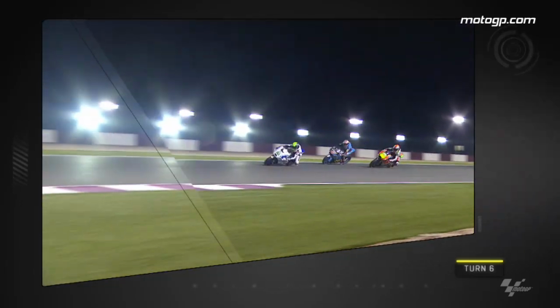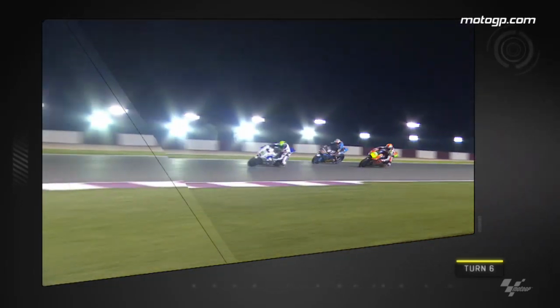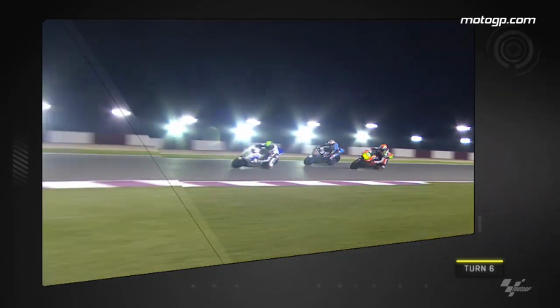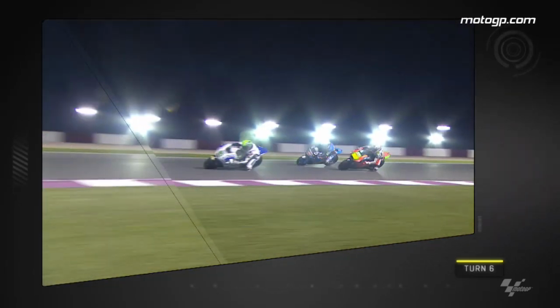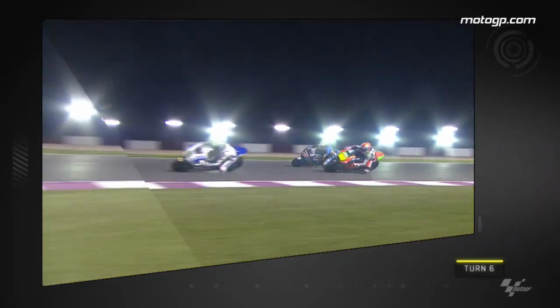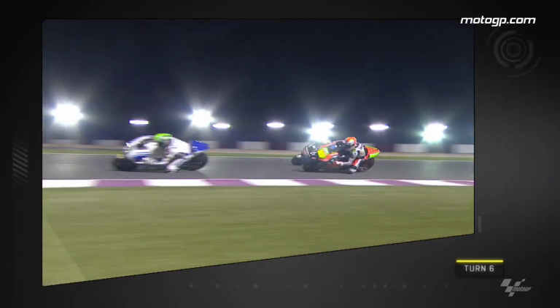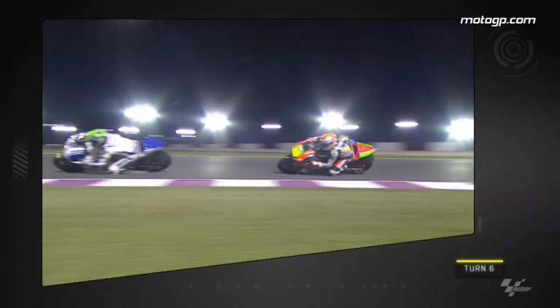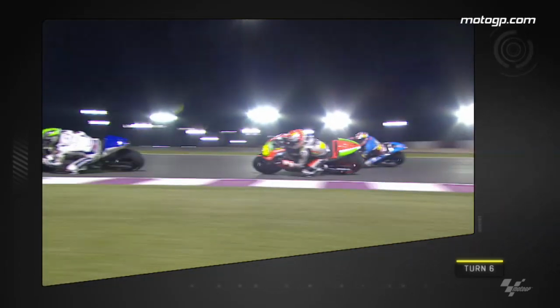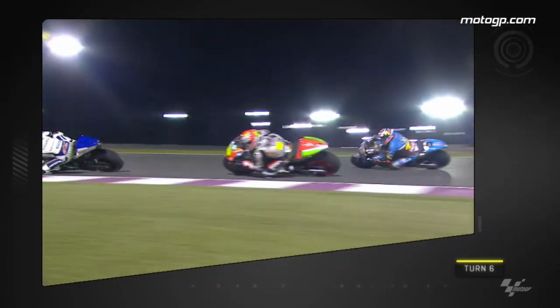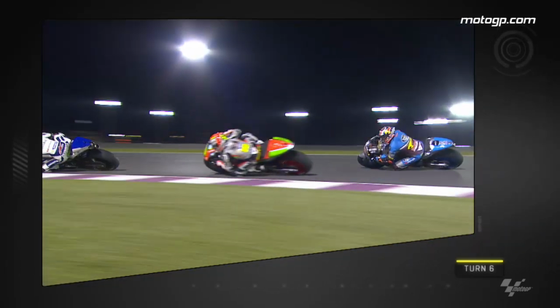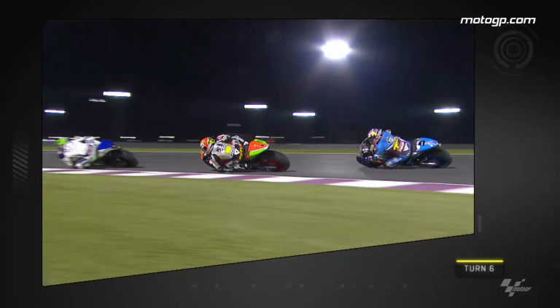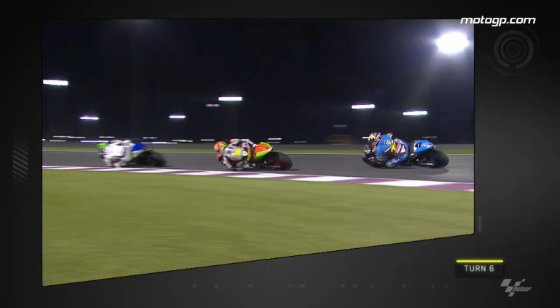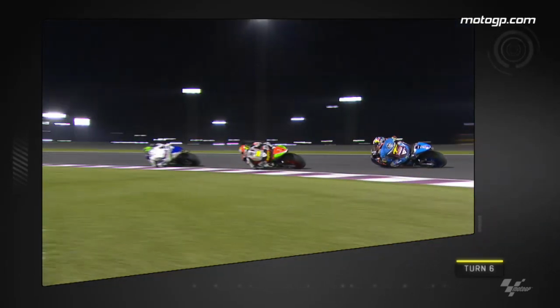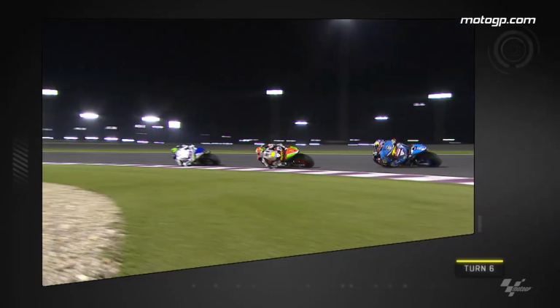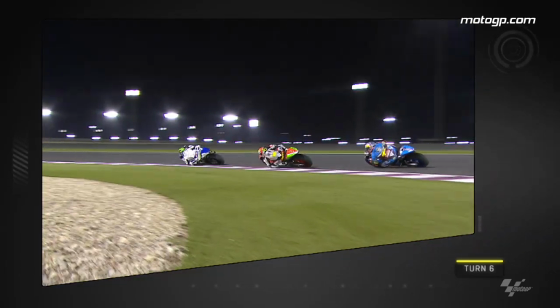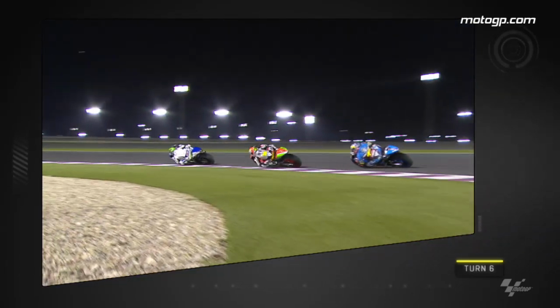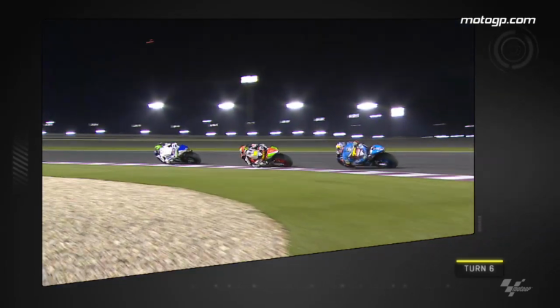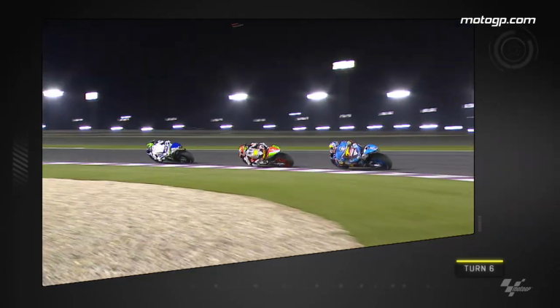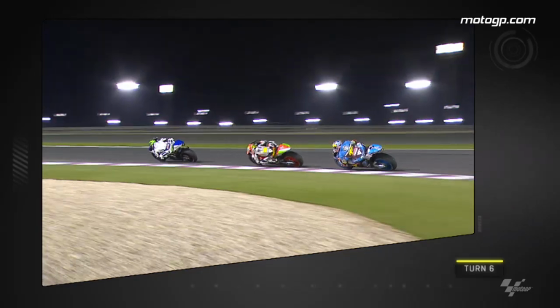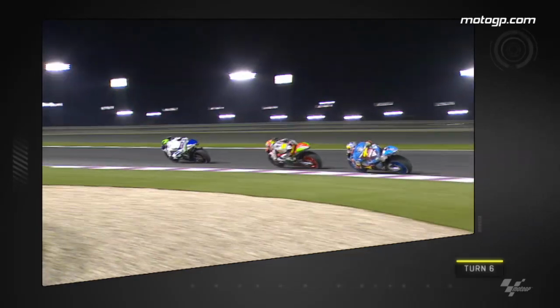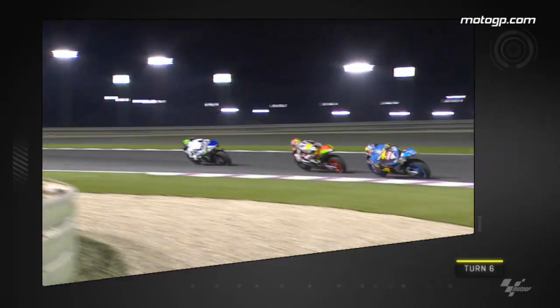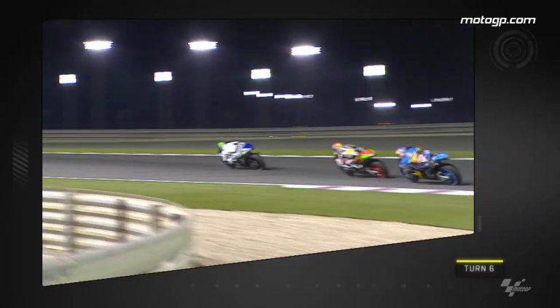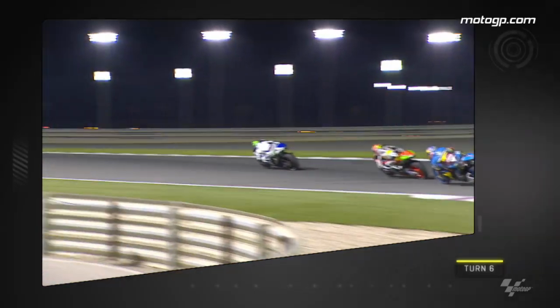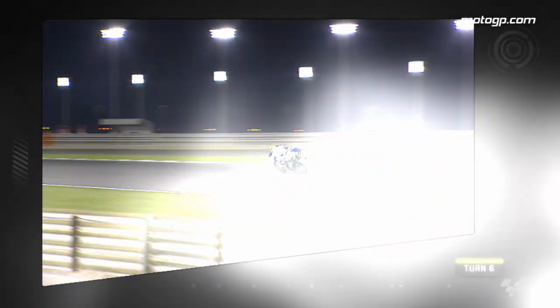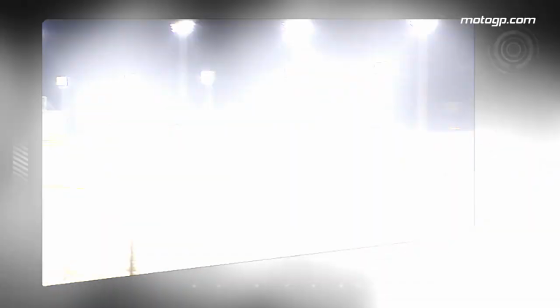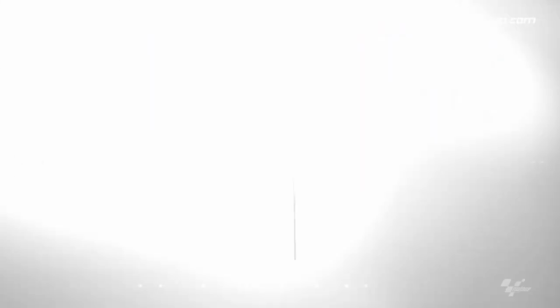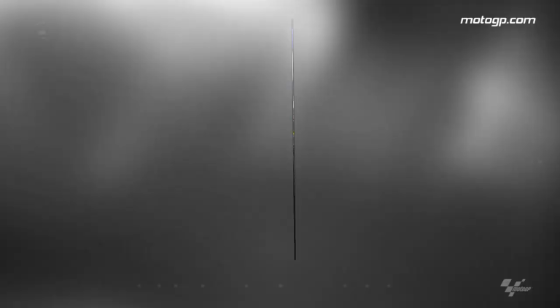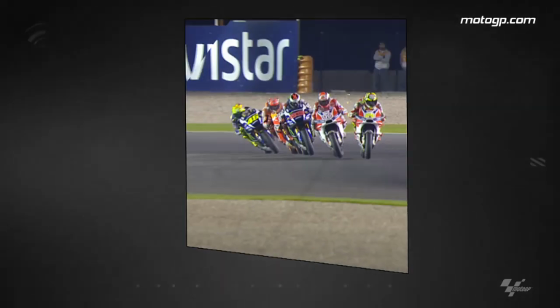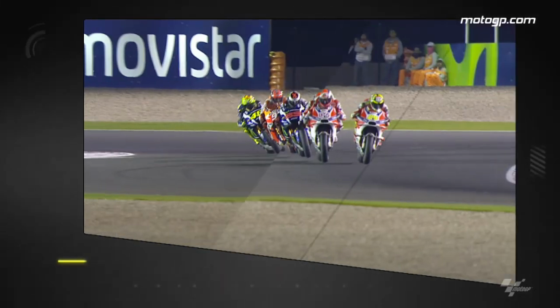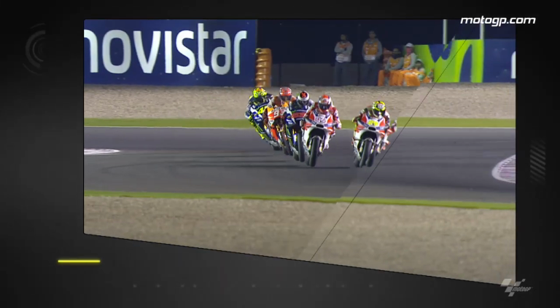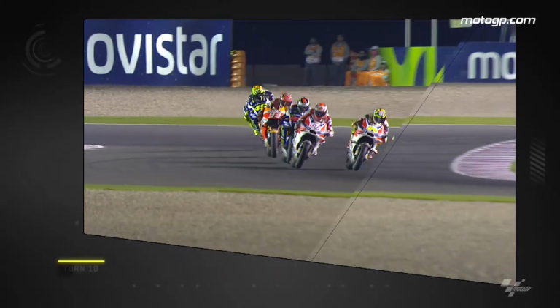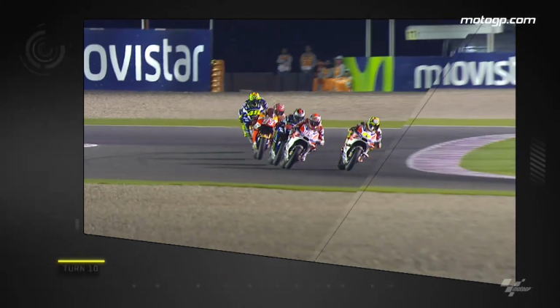Slightly further down the field, this is Alvaro Bautista on the Aprilia RS-GP pulling off a similar move on Jack Miller, again at turn 6.